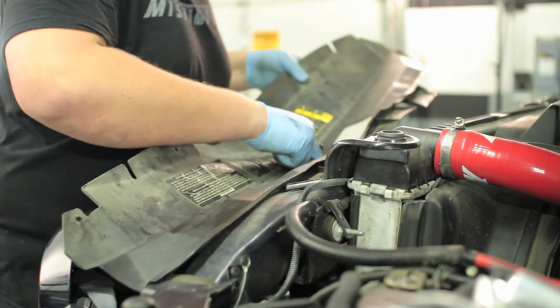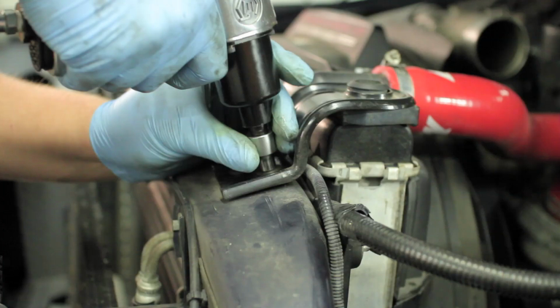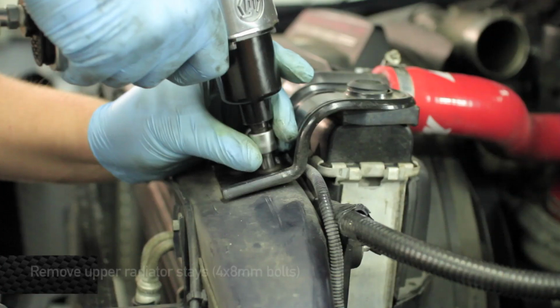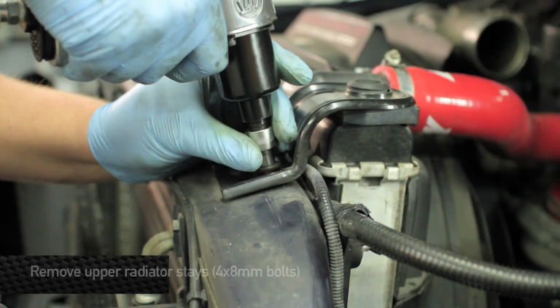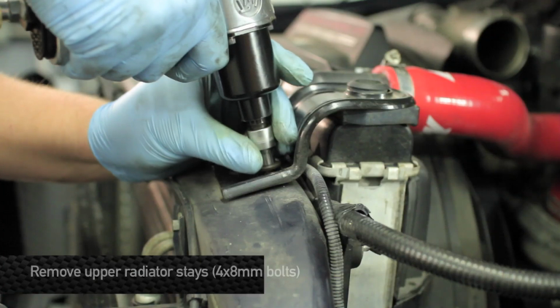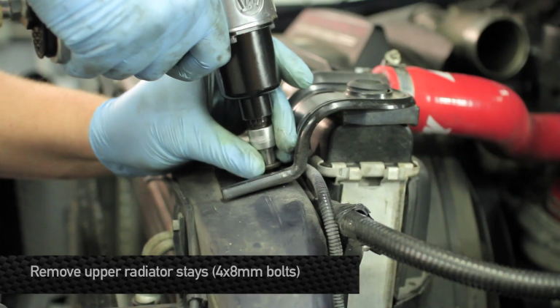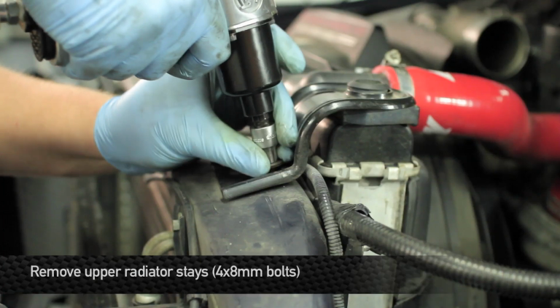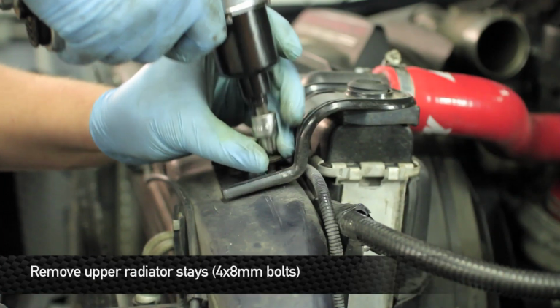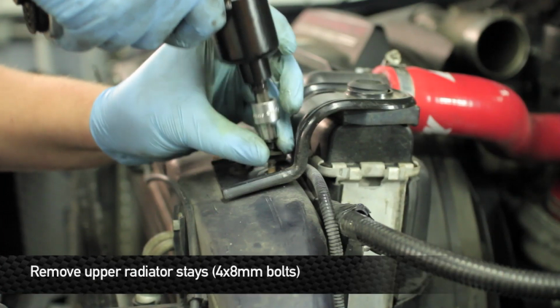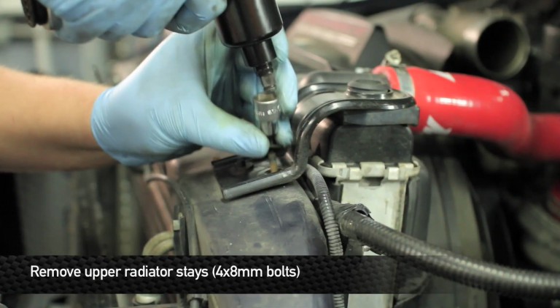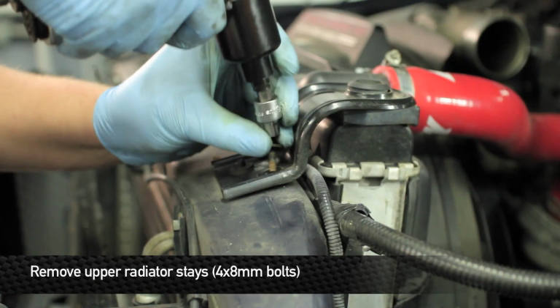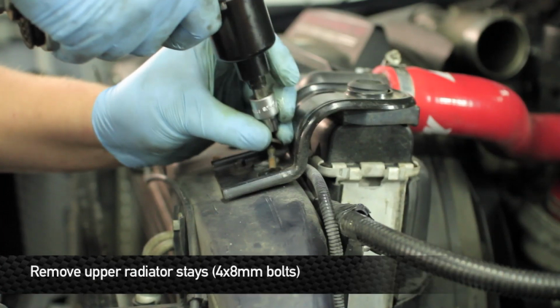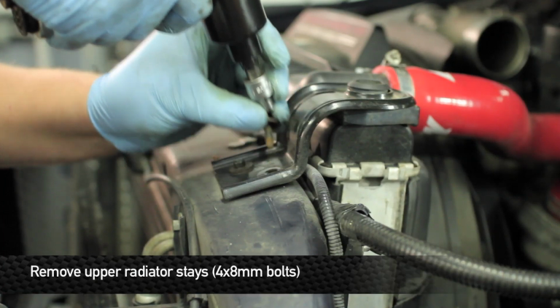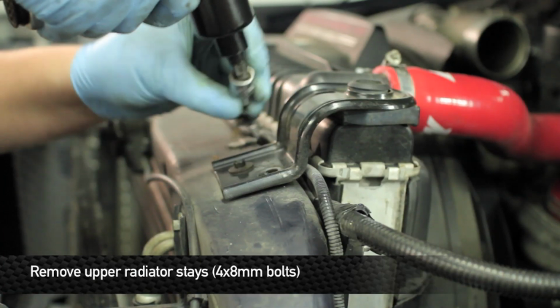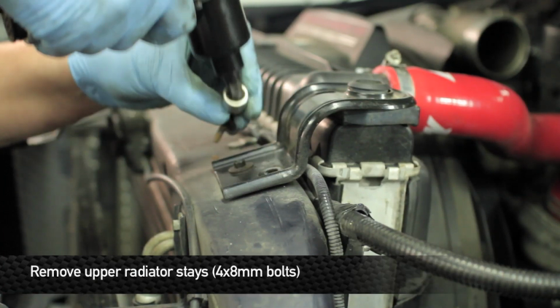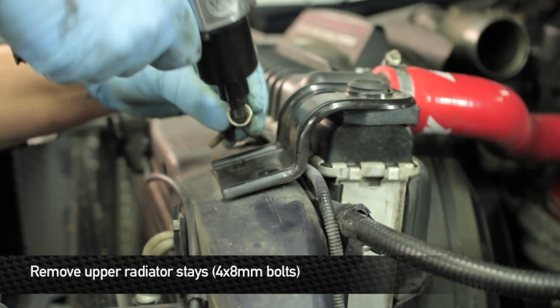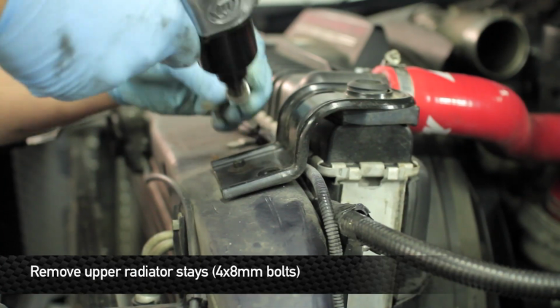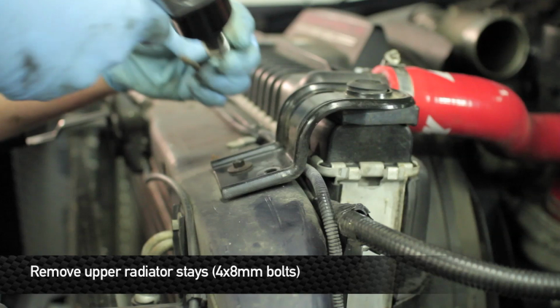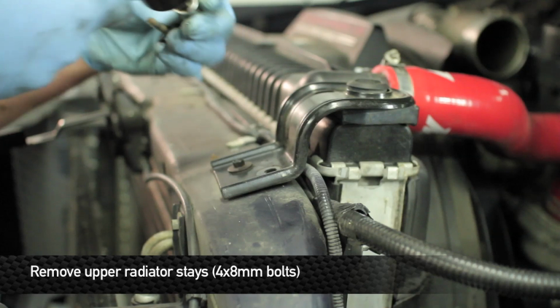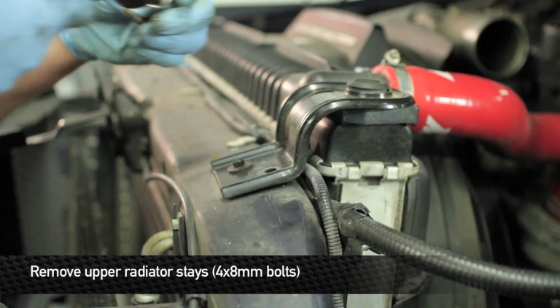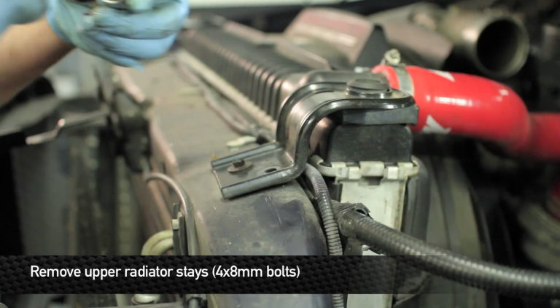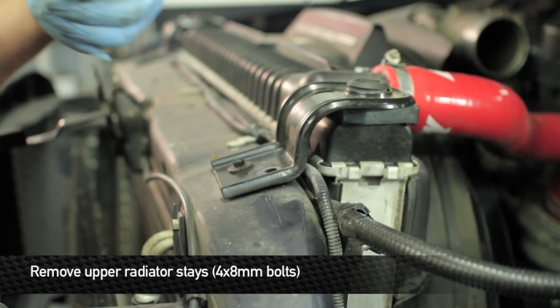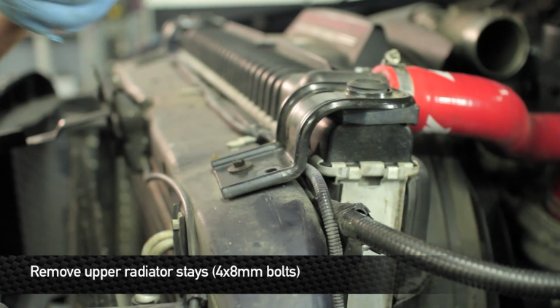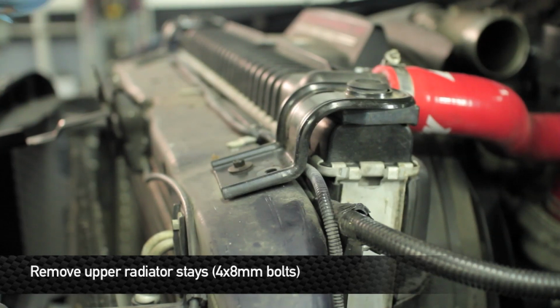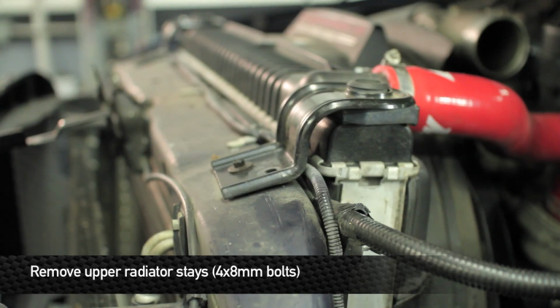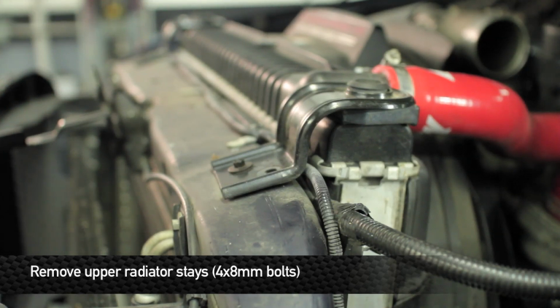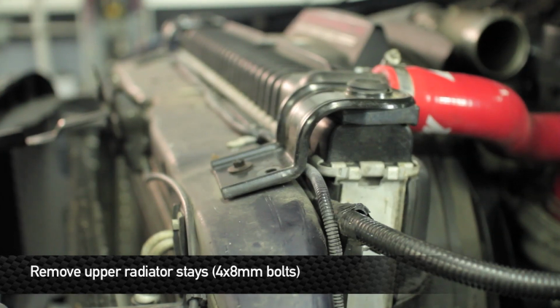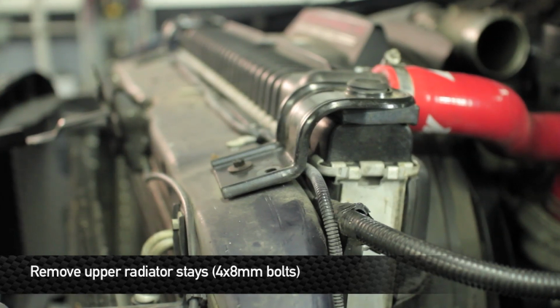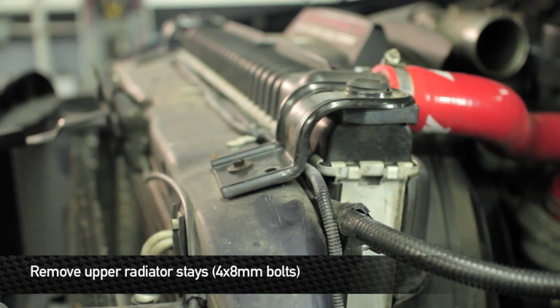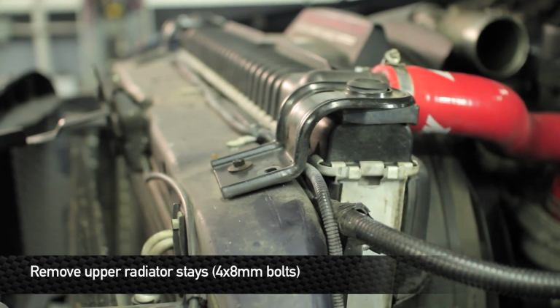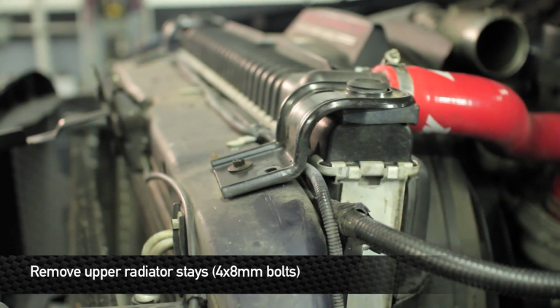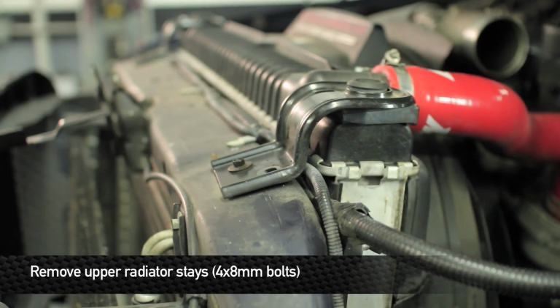Next, remove the four 8 millimeter bolts that hold the radiator stays to the radiator support.